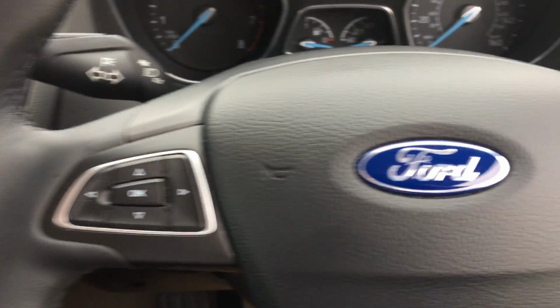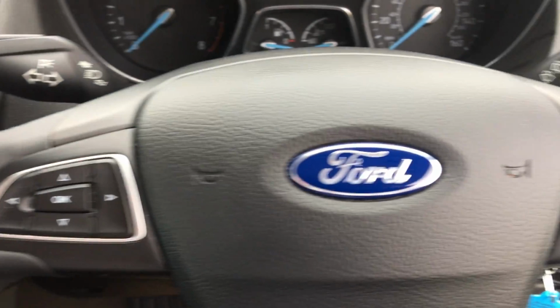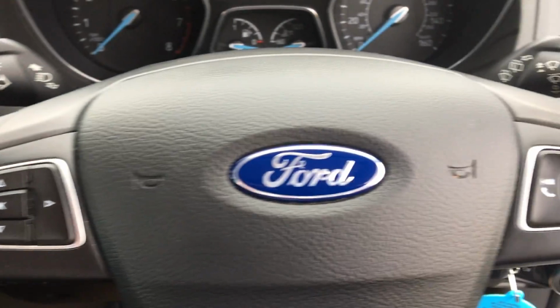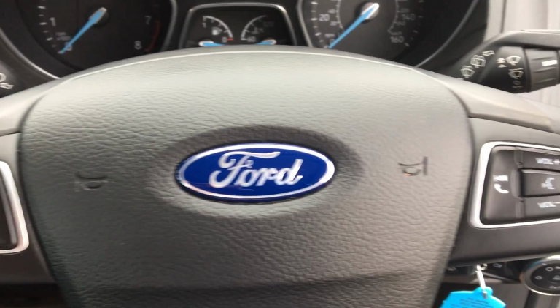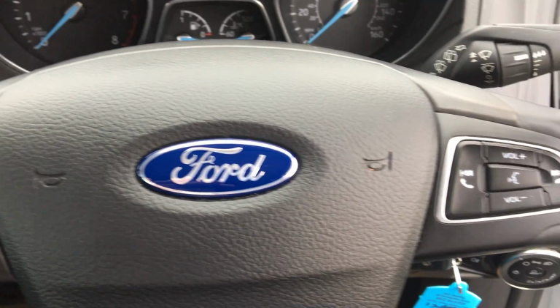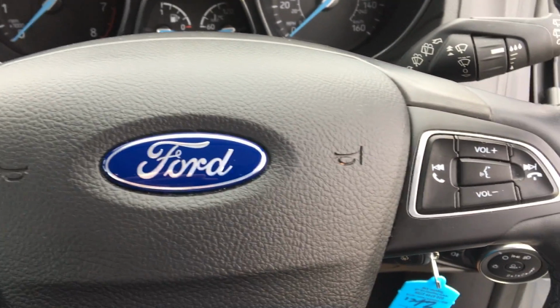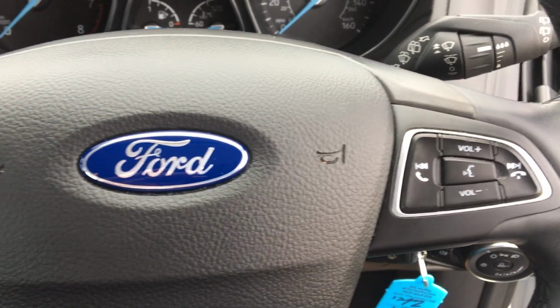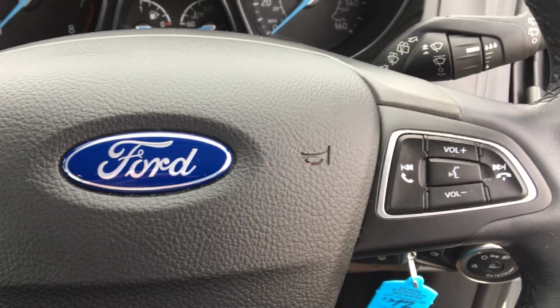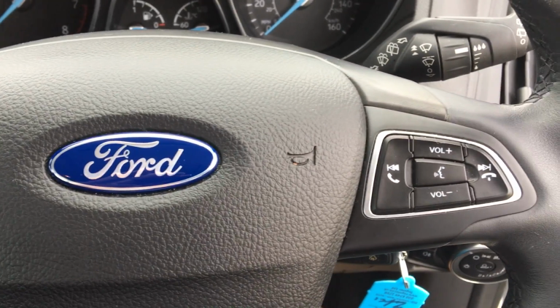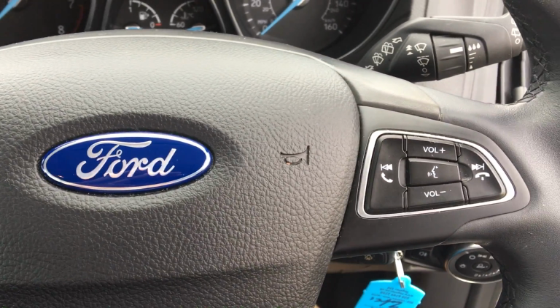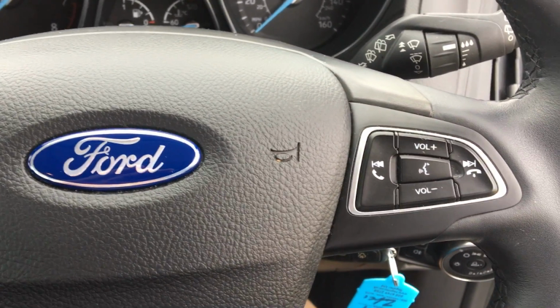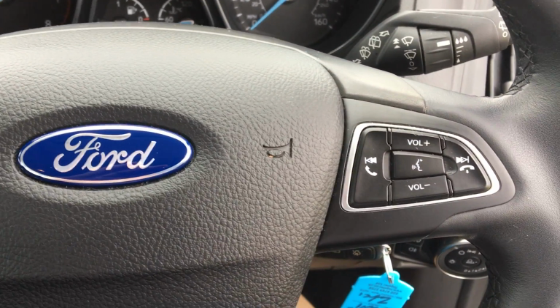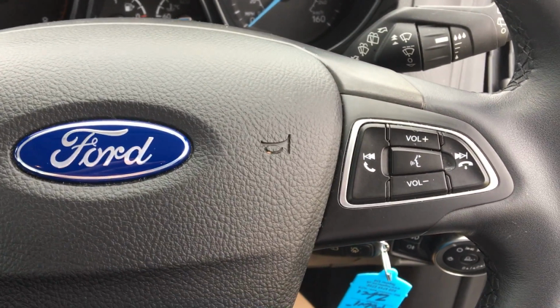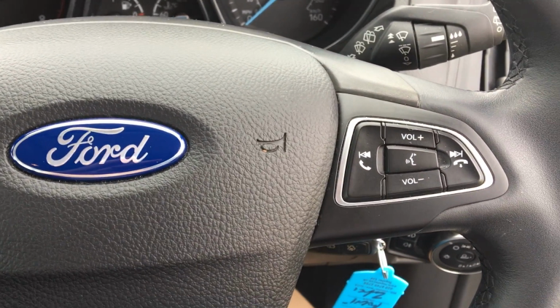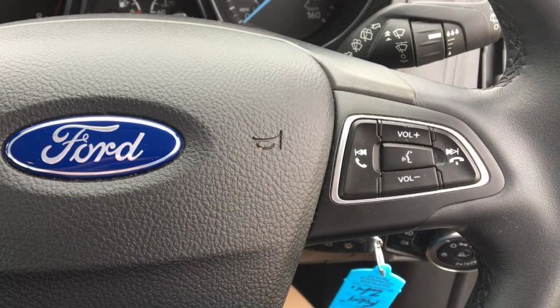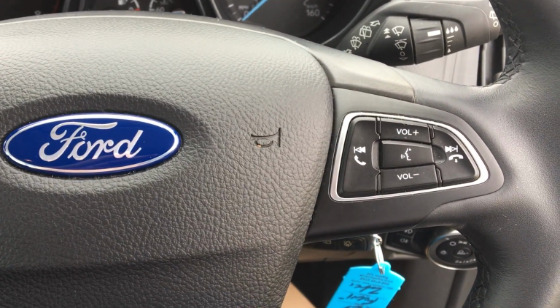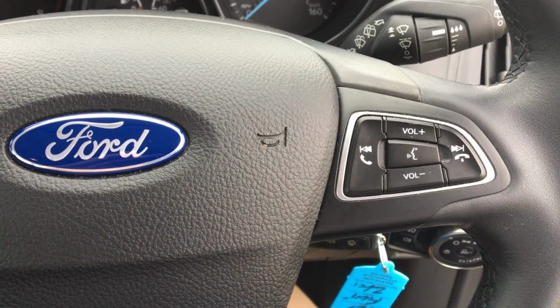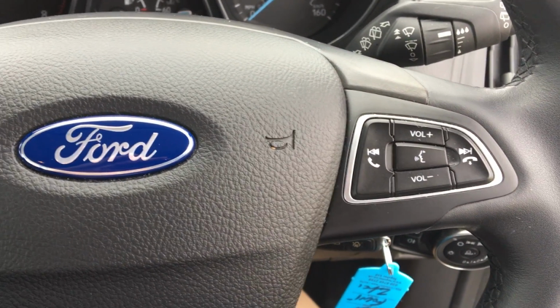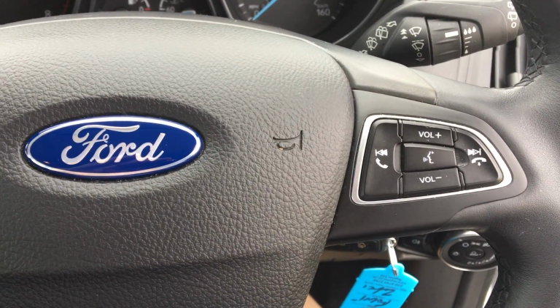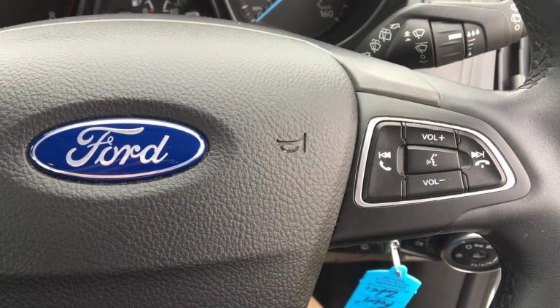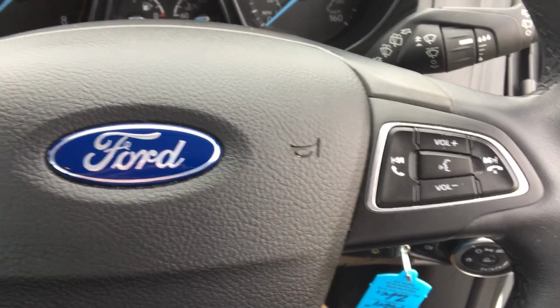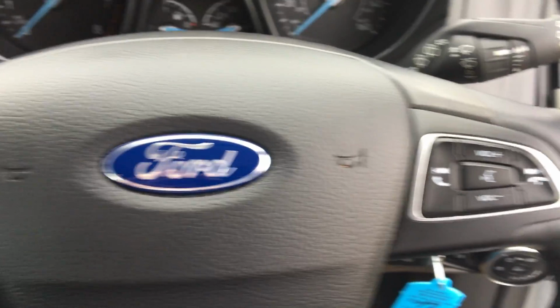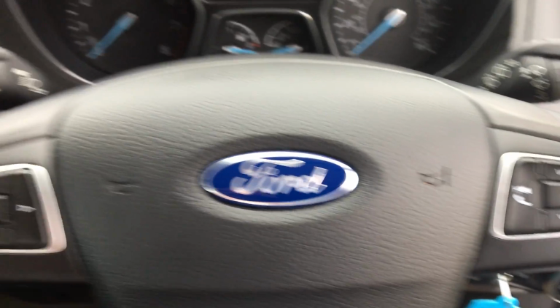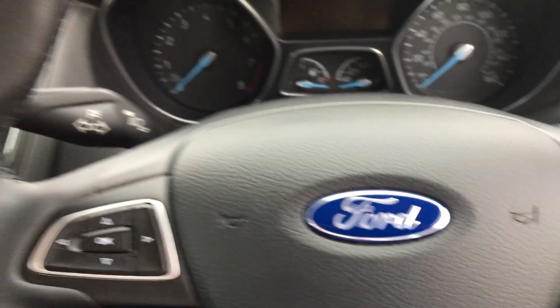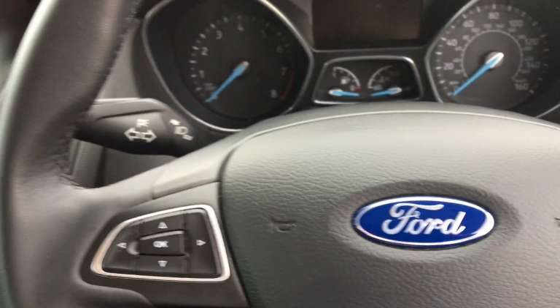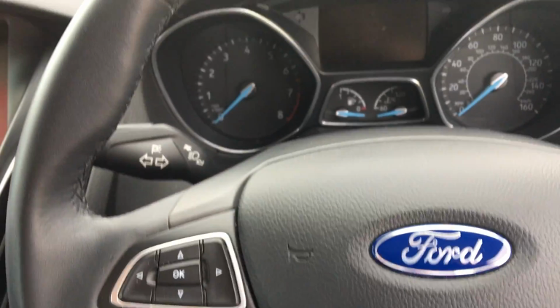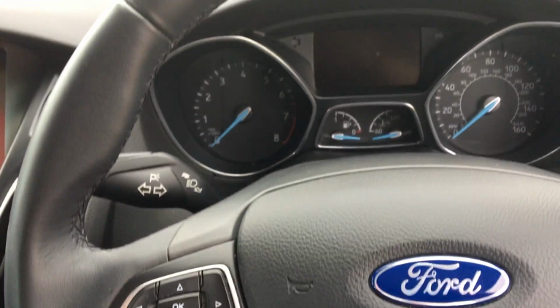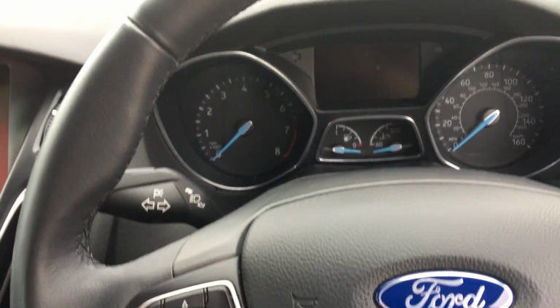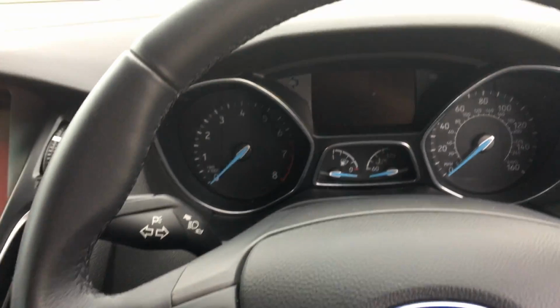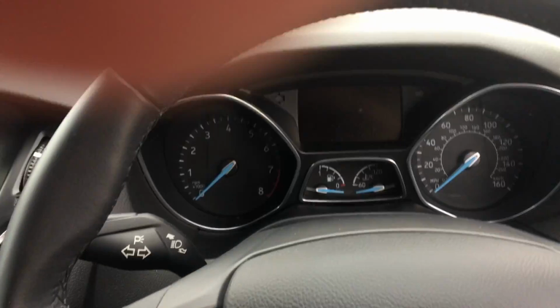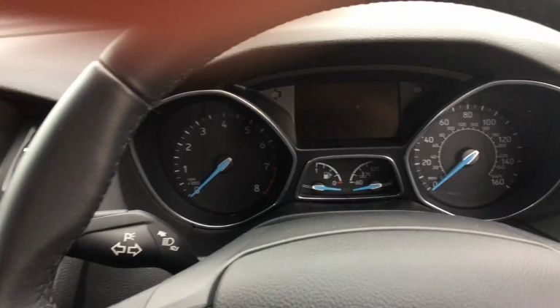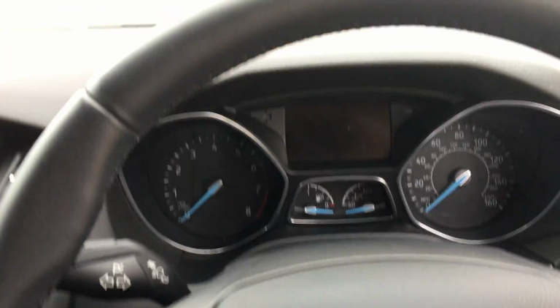Voice control. 25,000 miles on the clock.